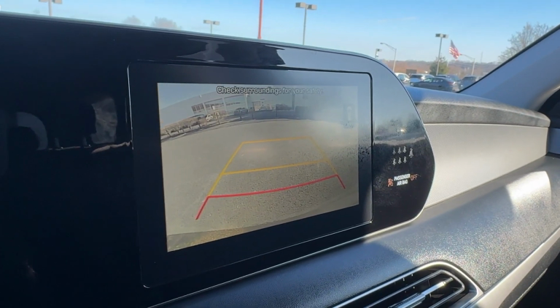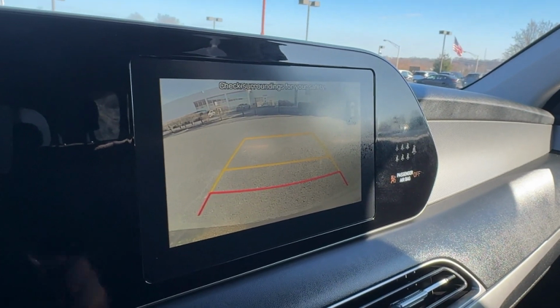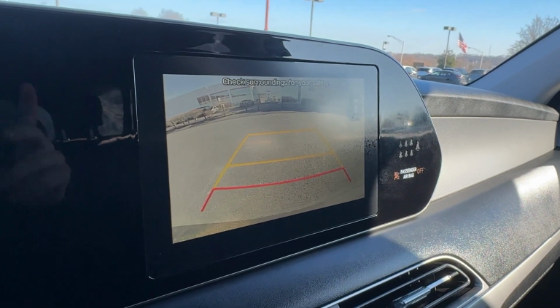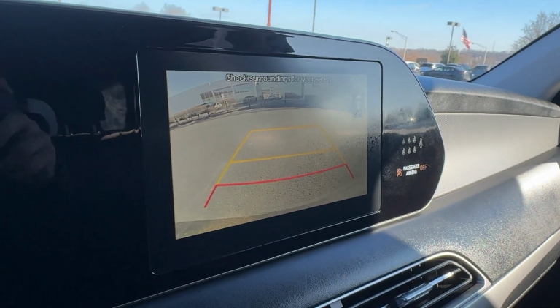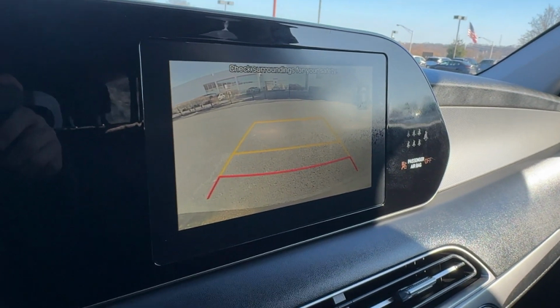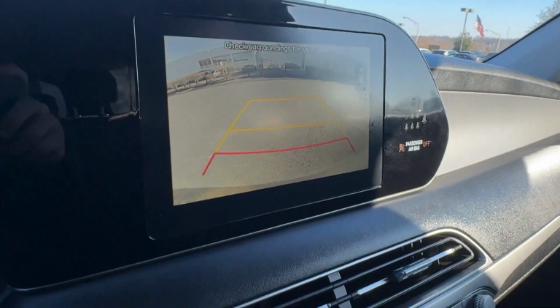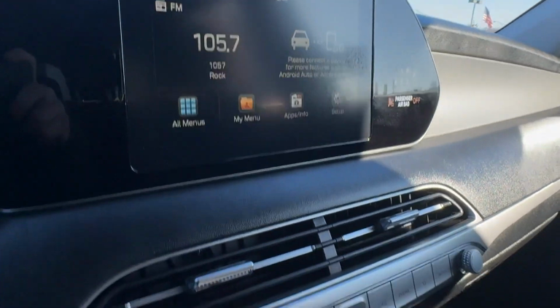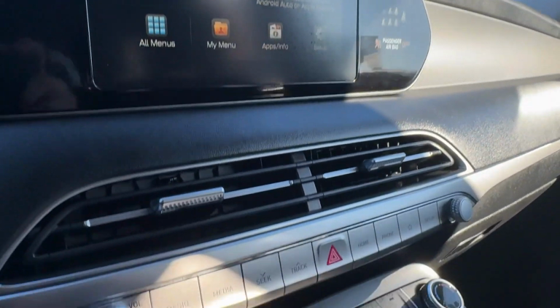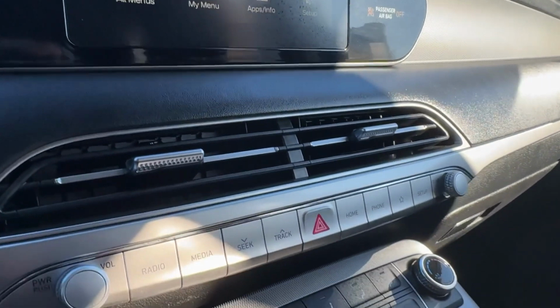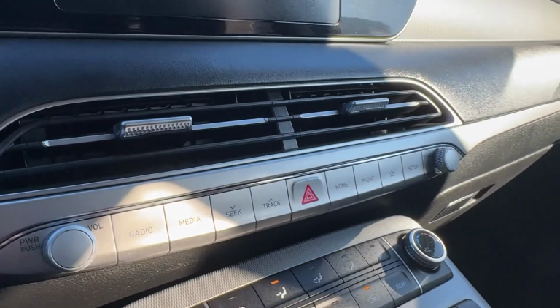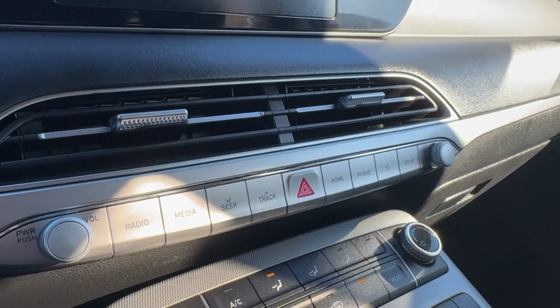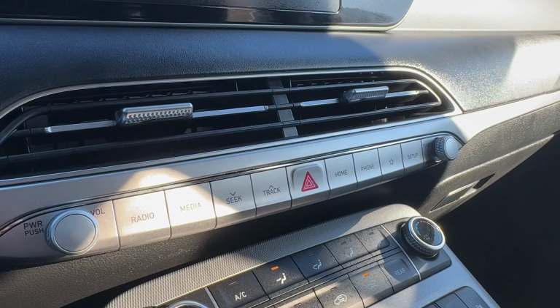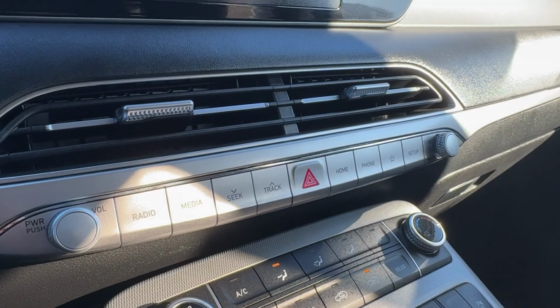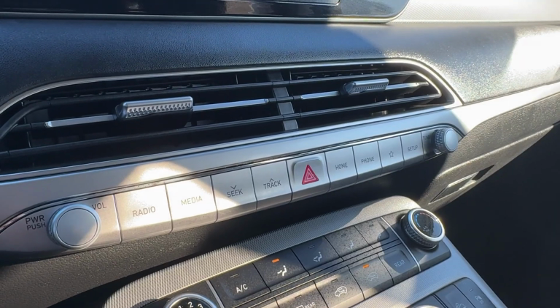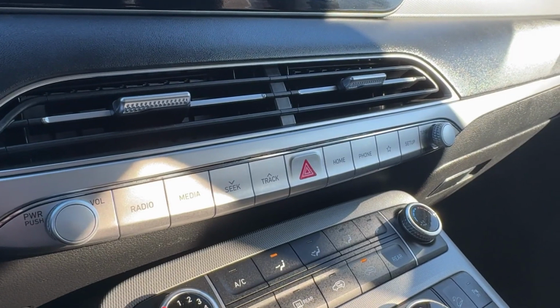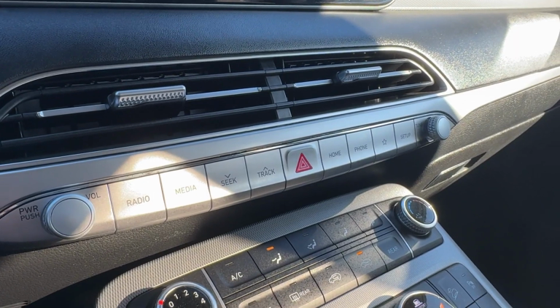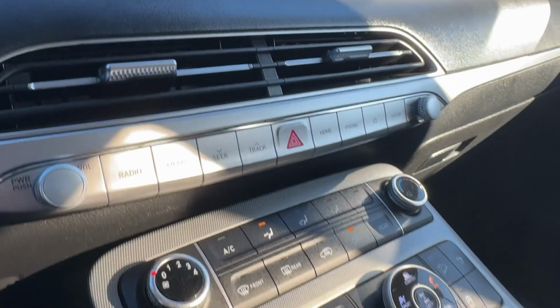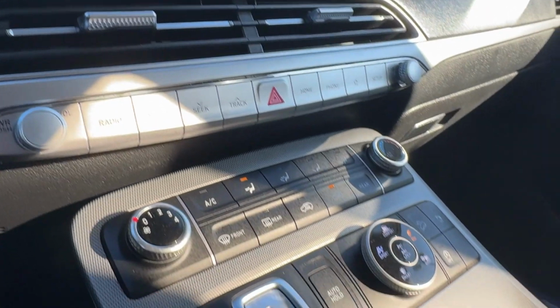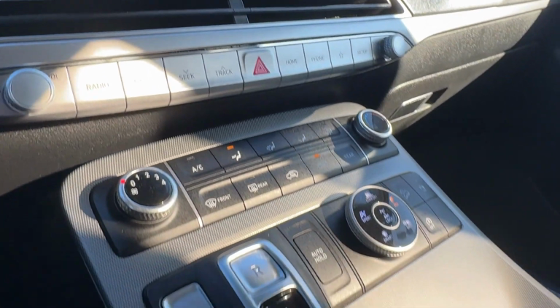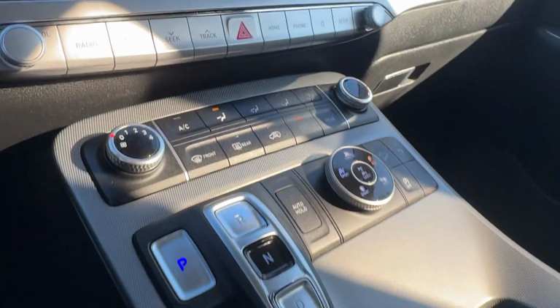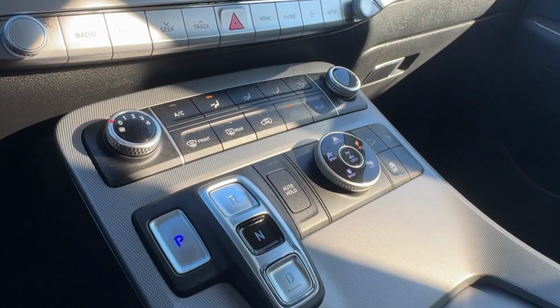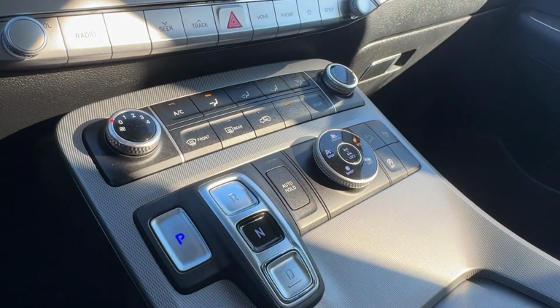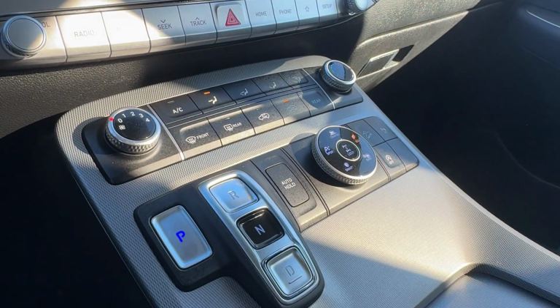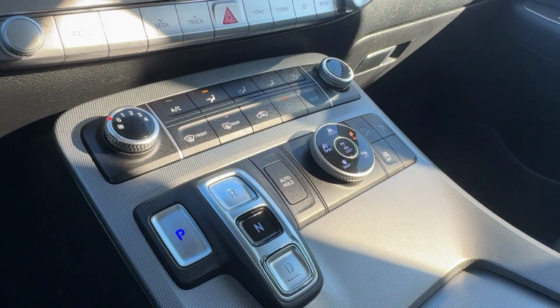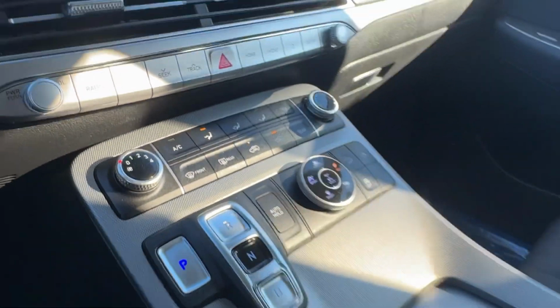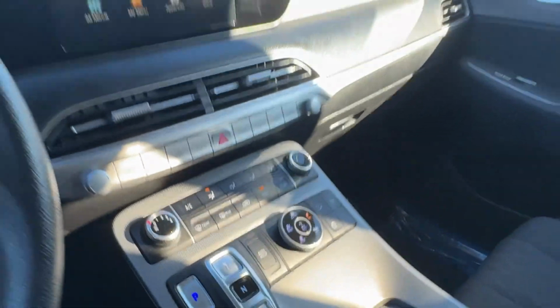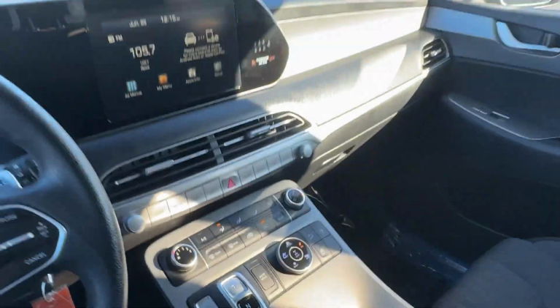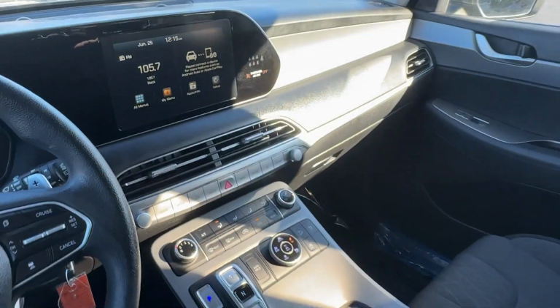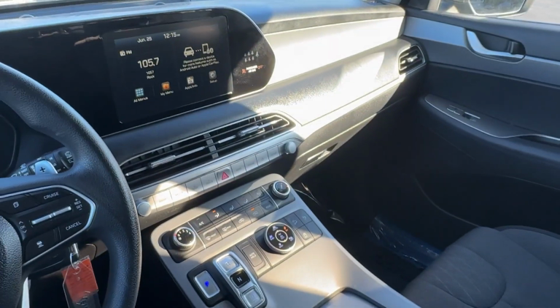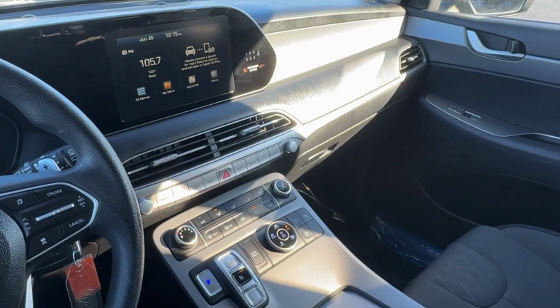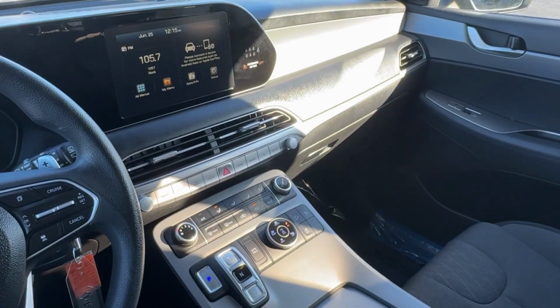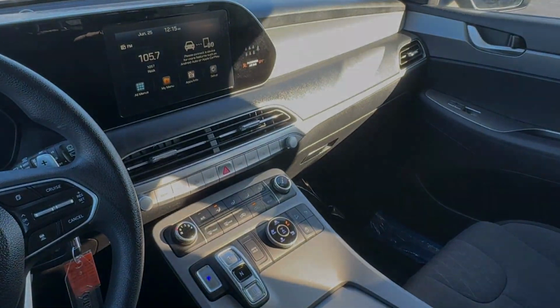Aluminum wheels, third-row seat, electronic stability control, and steering wheel audio controls.